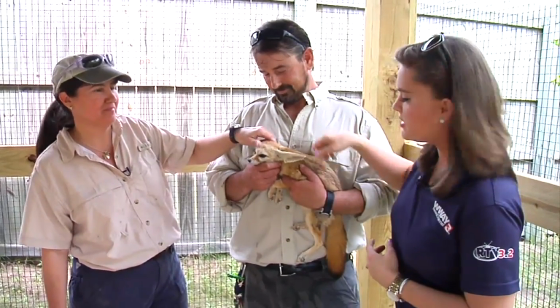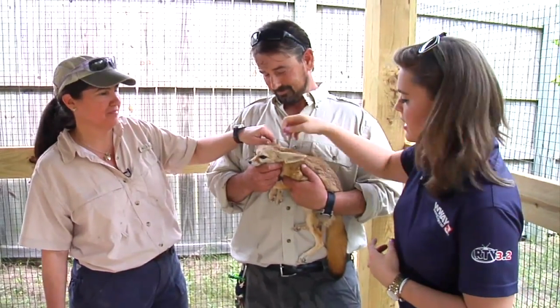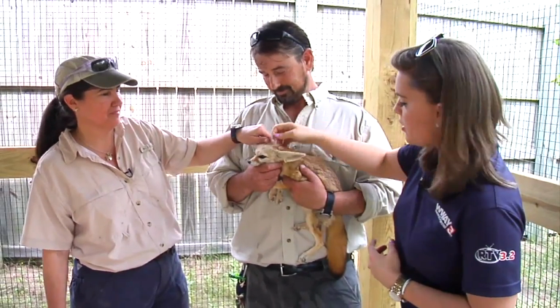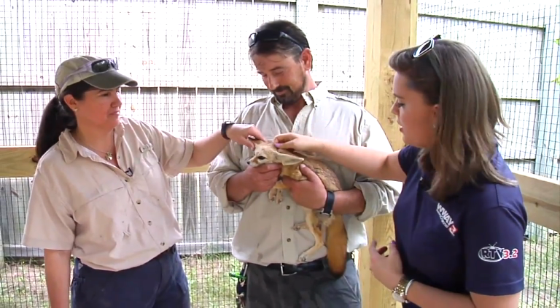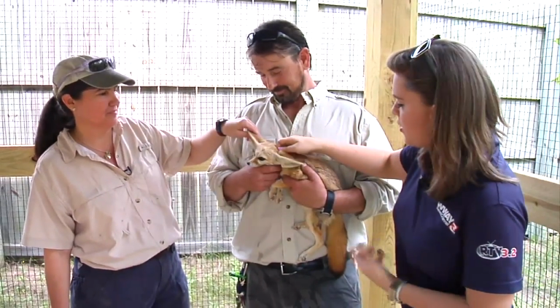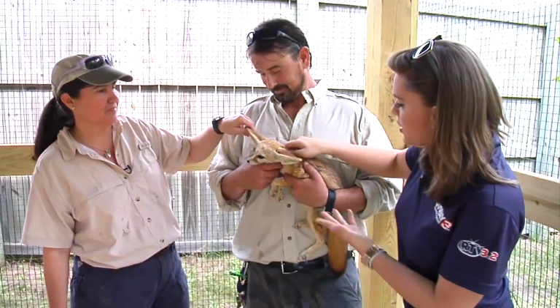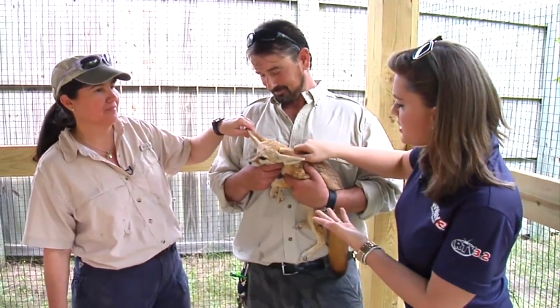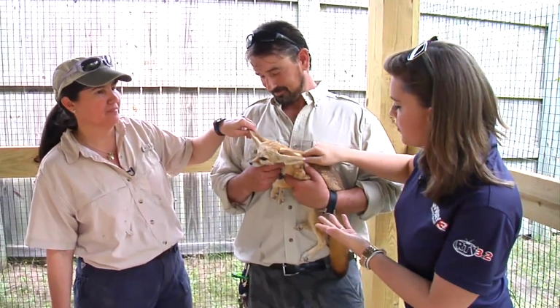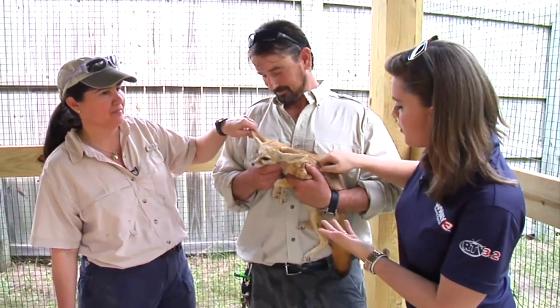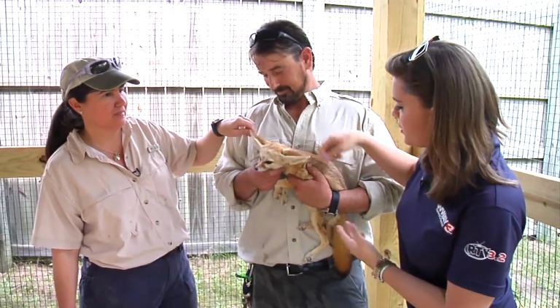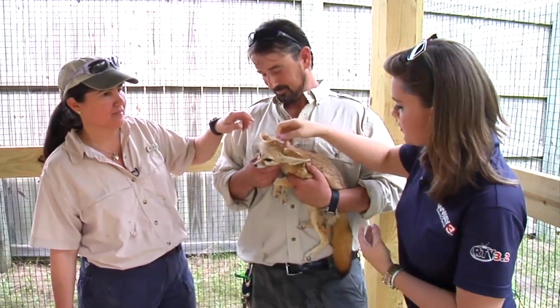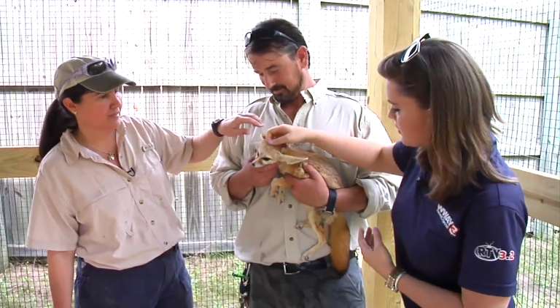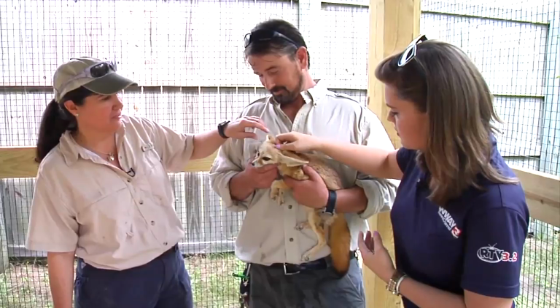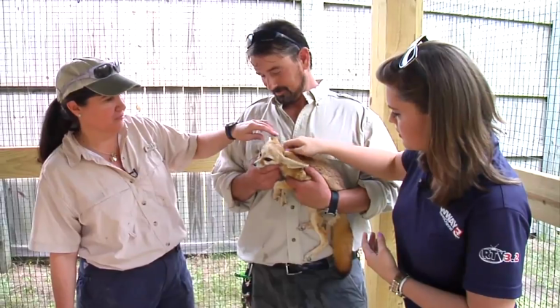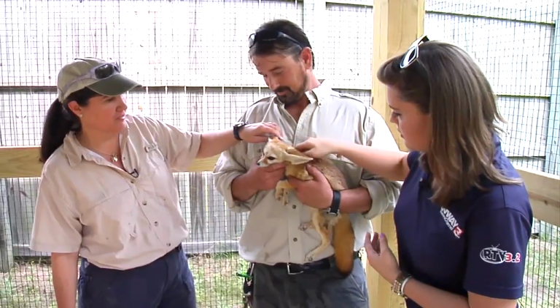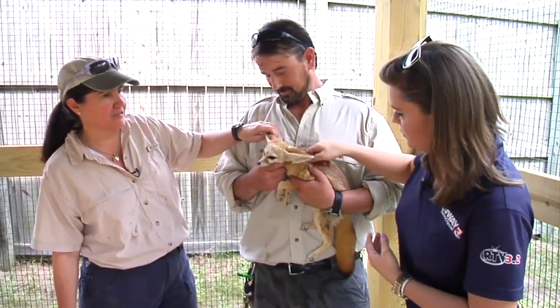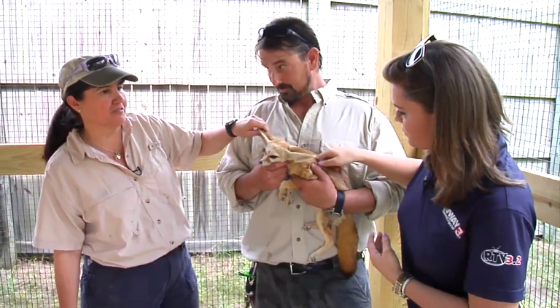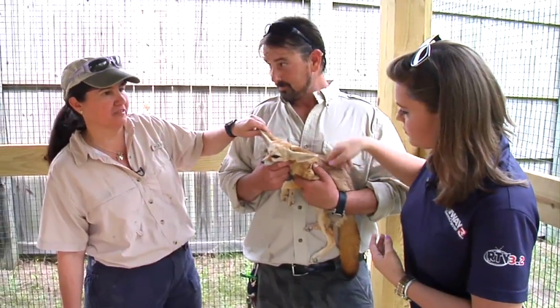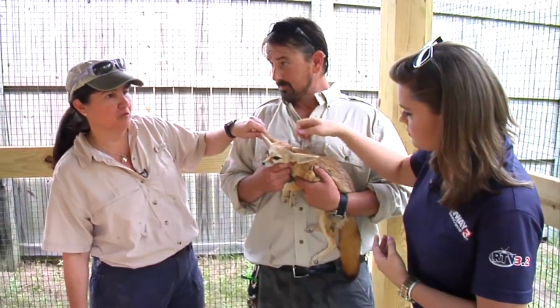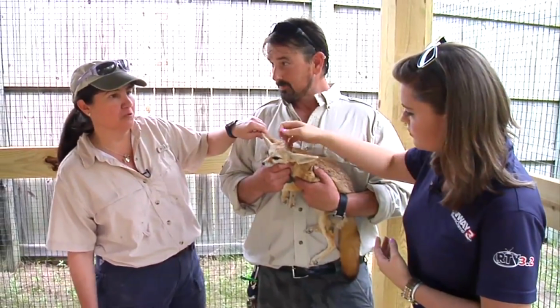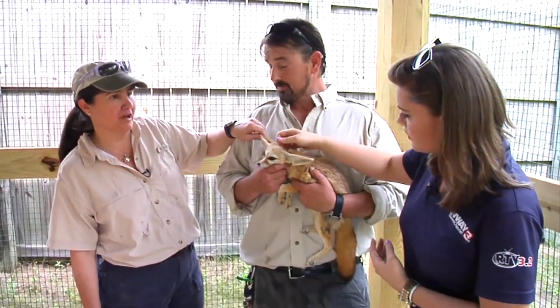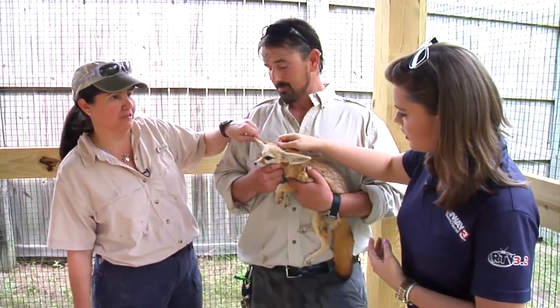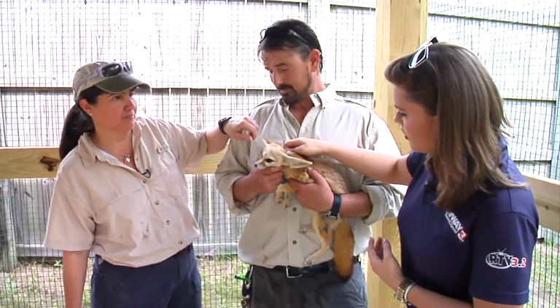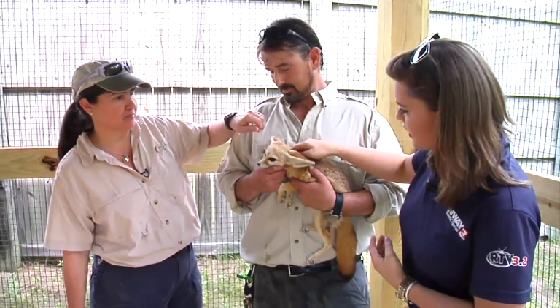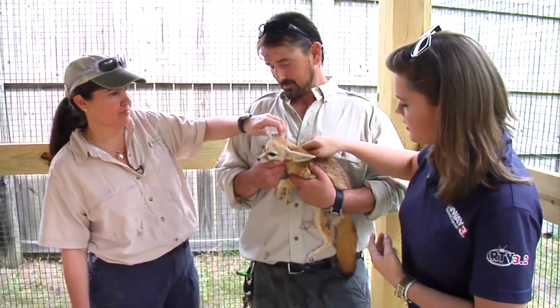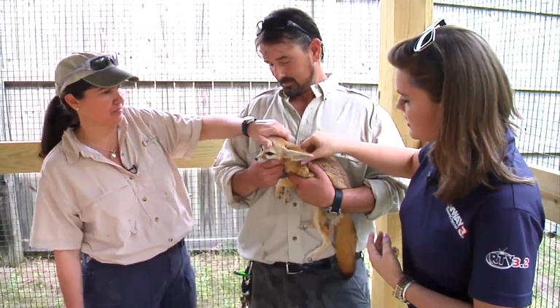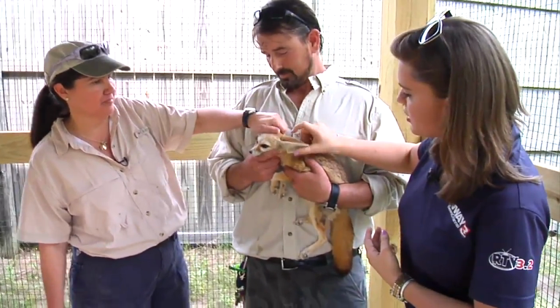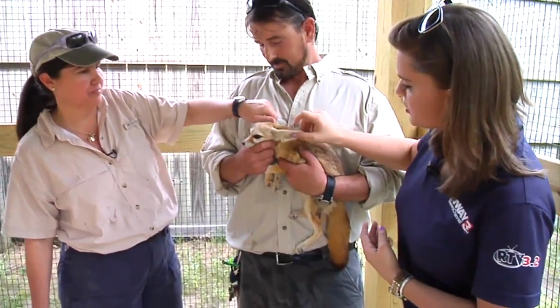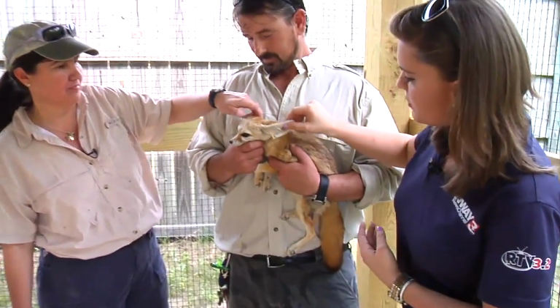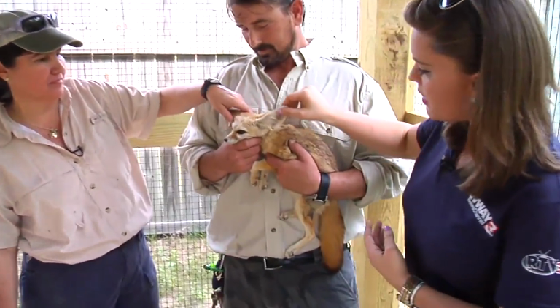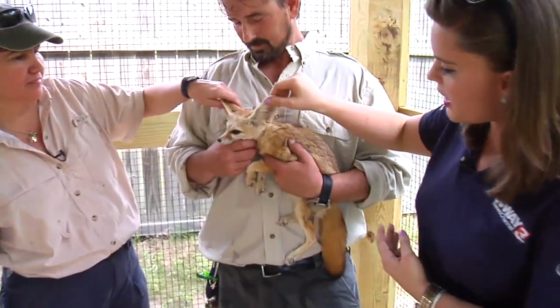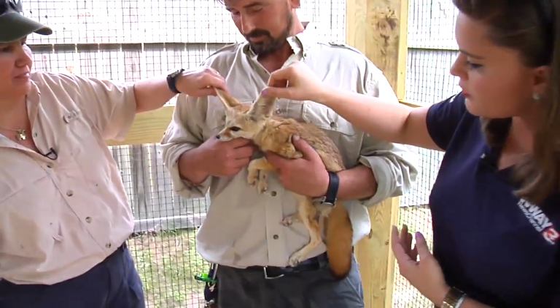I want to take him home. And where is he from originally? They're from the deserts in northern Africa. These ears — they pick up cable!